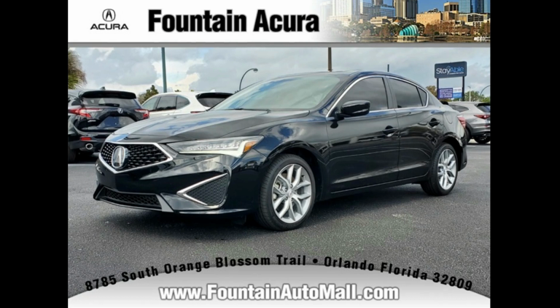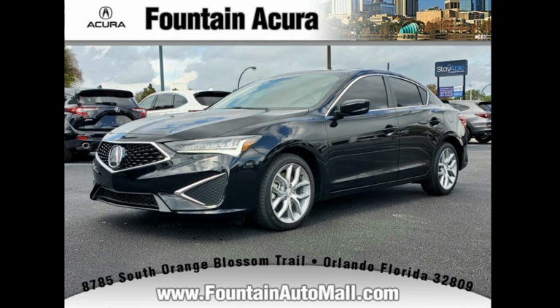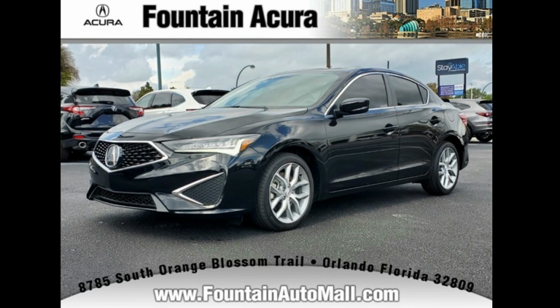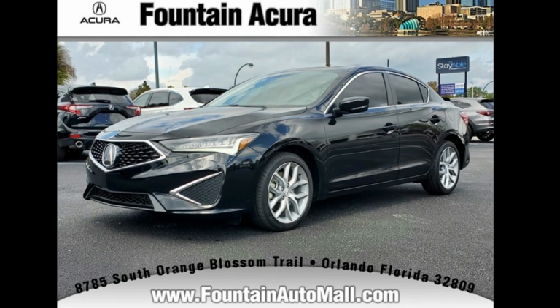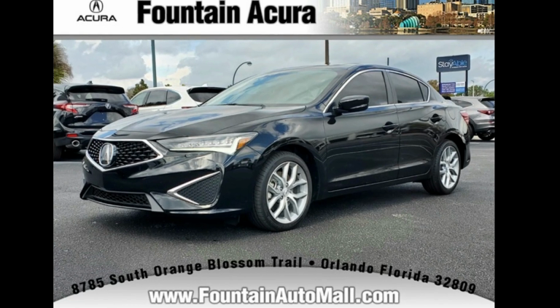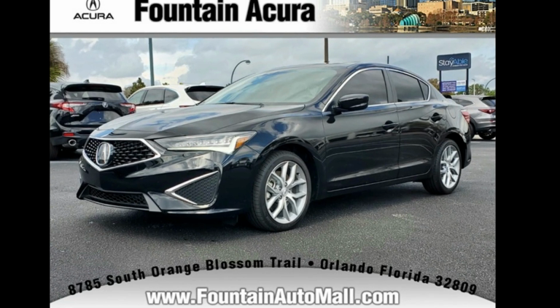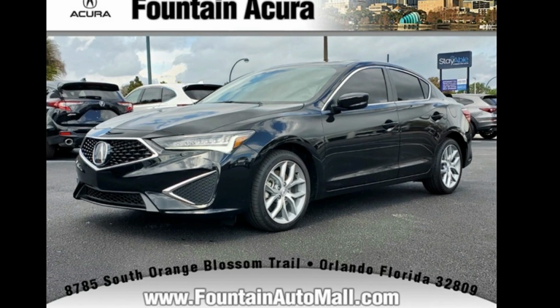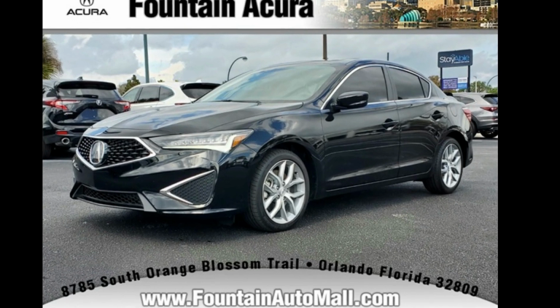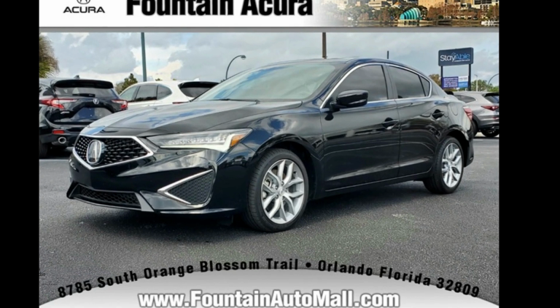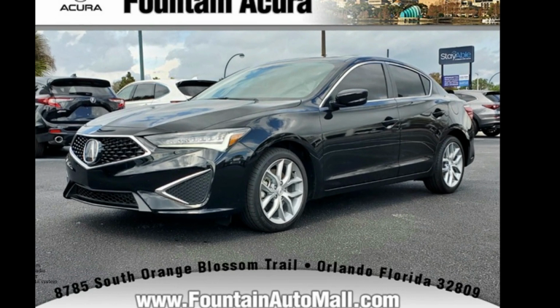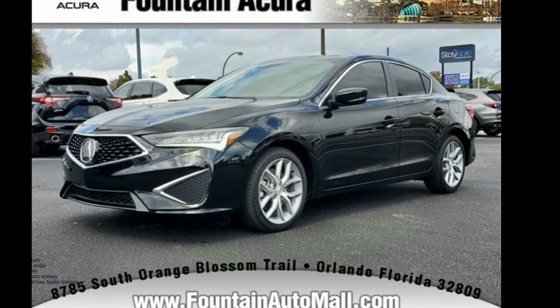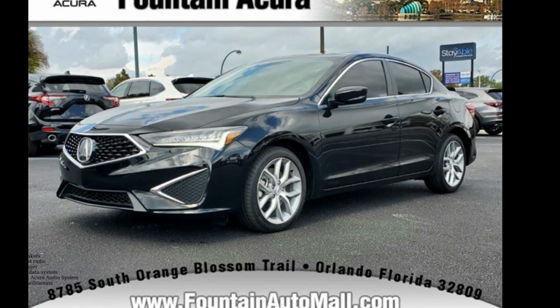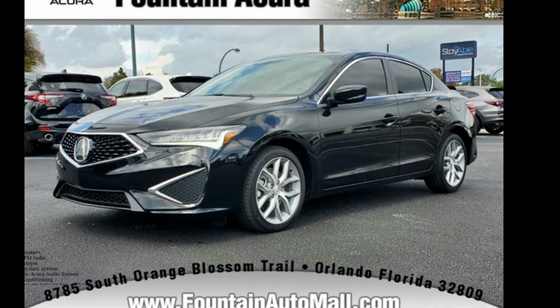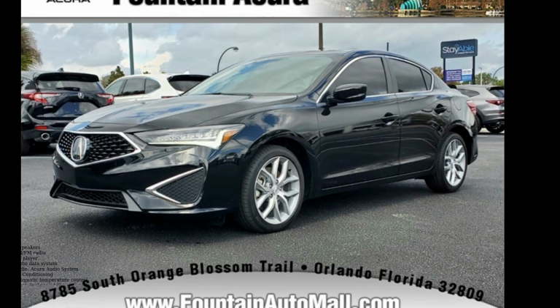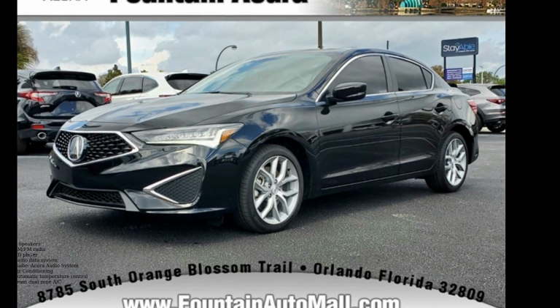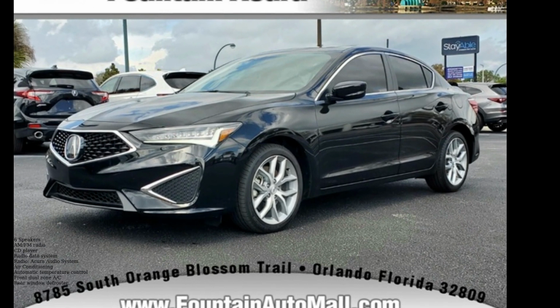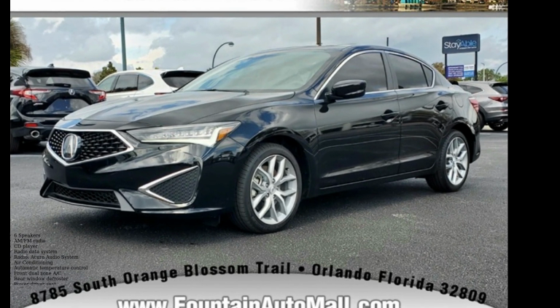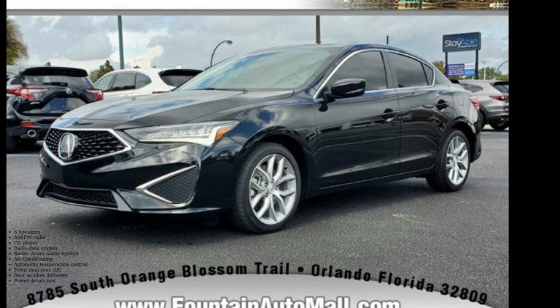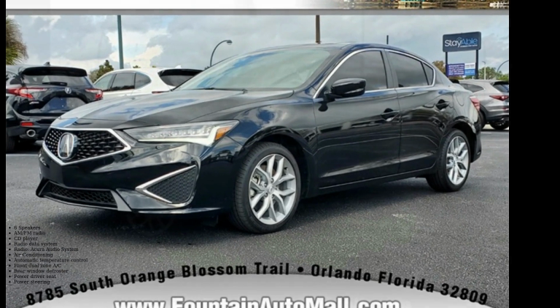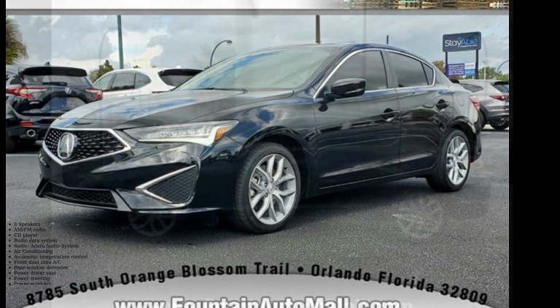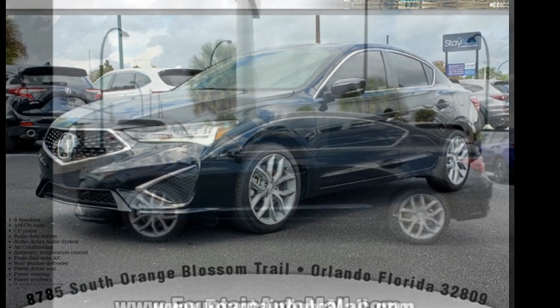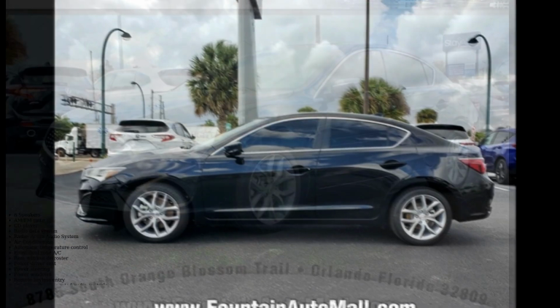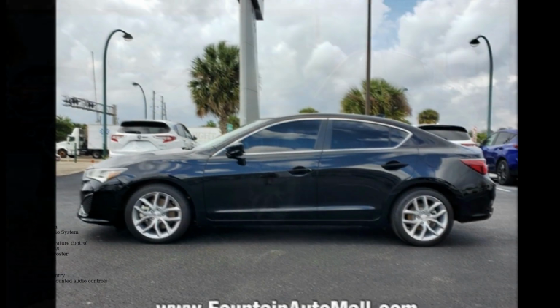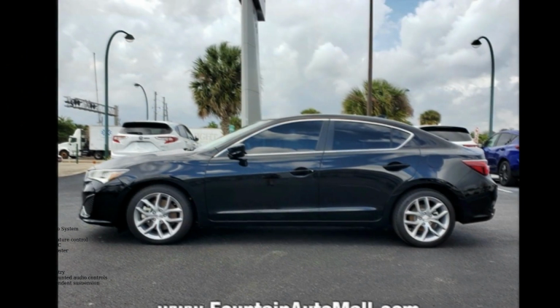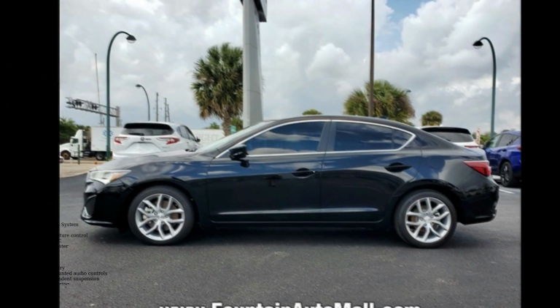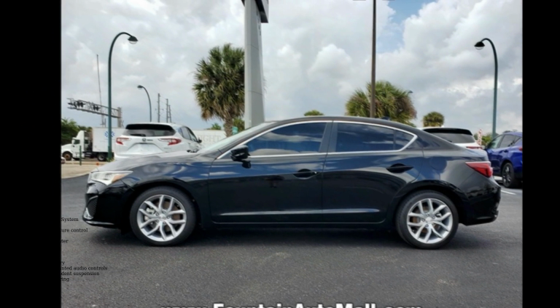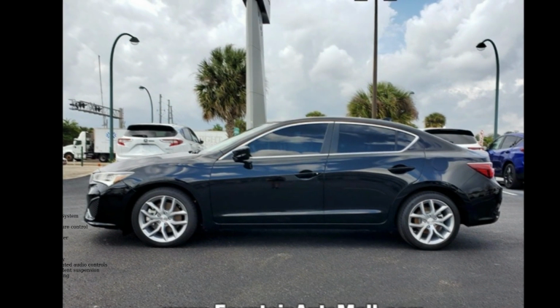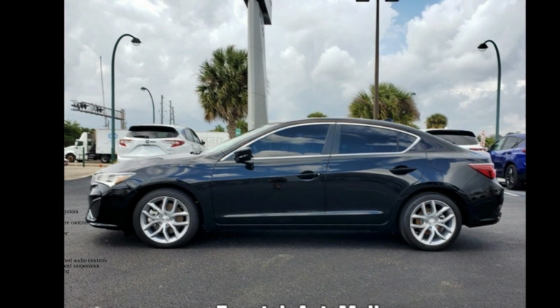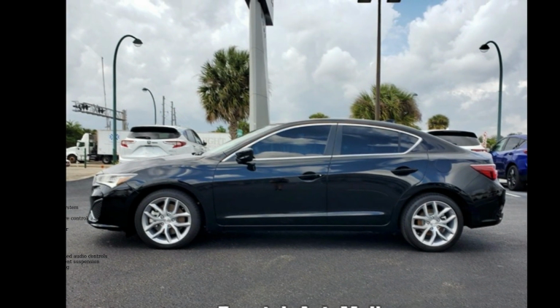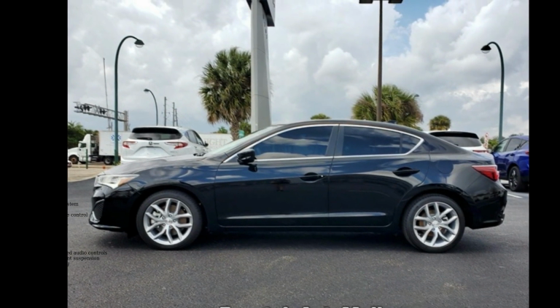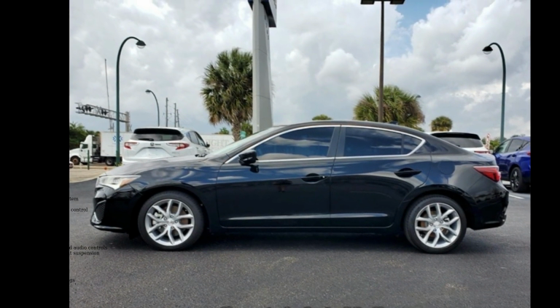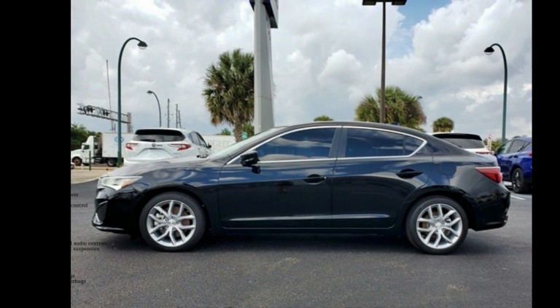Step into the Acura 2022 ILX Space. If you are looking for a first-class ride, you have found it.